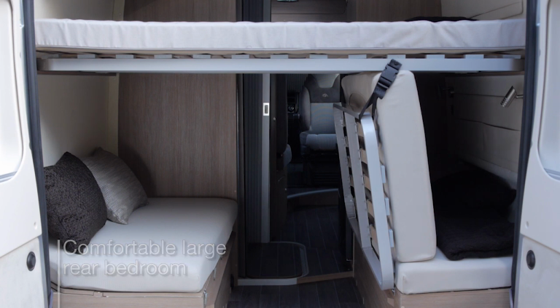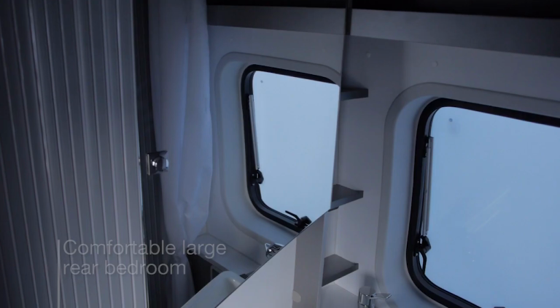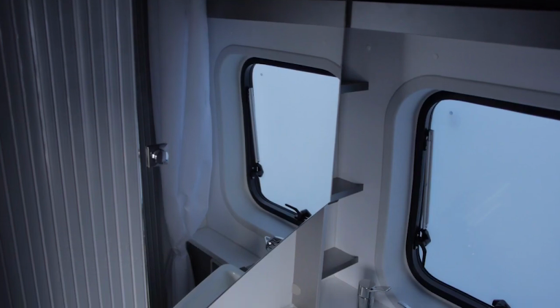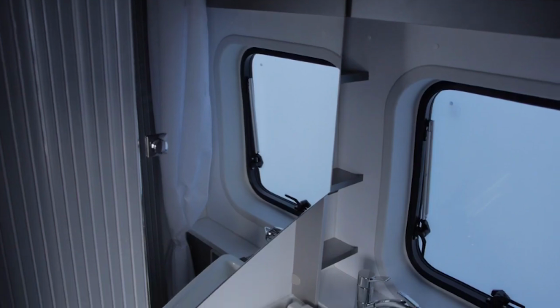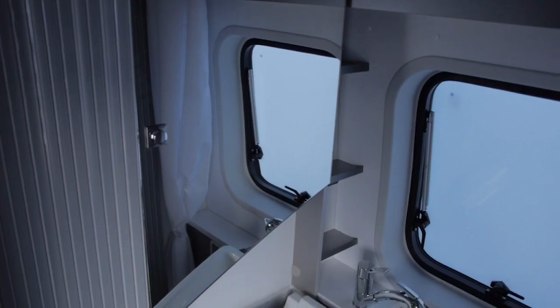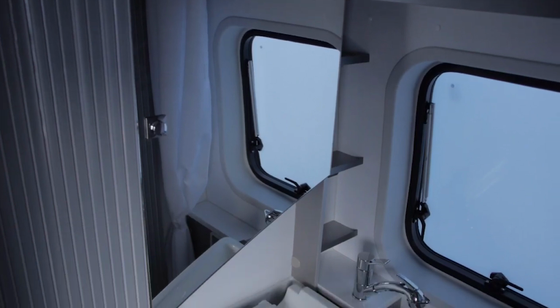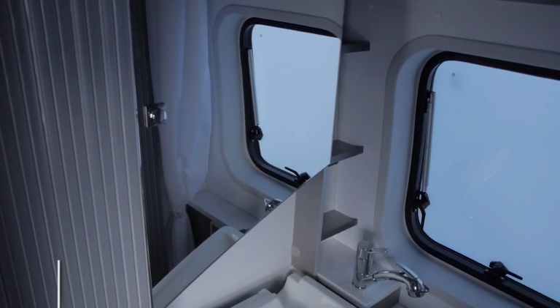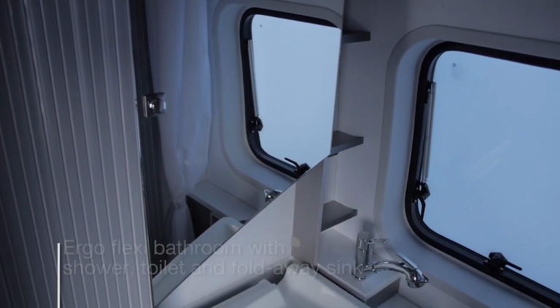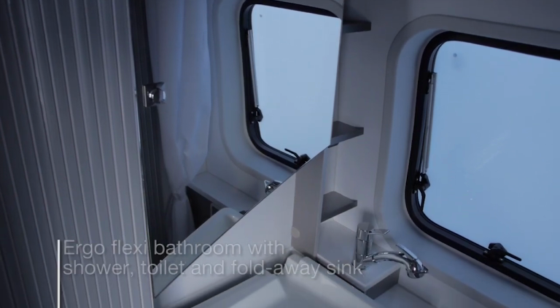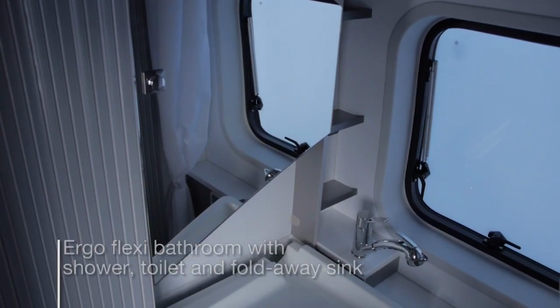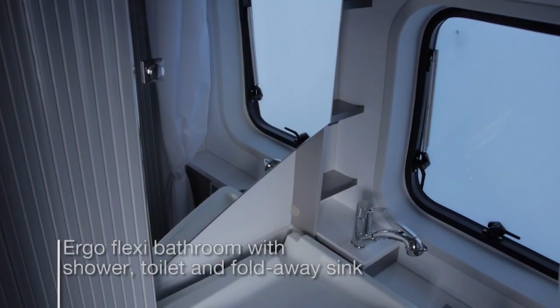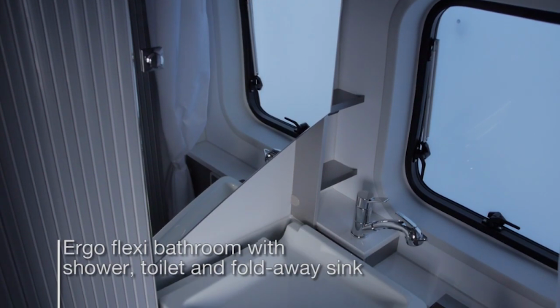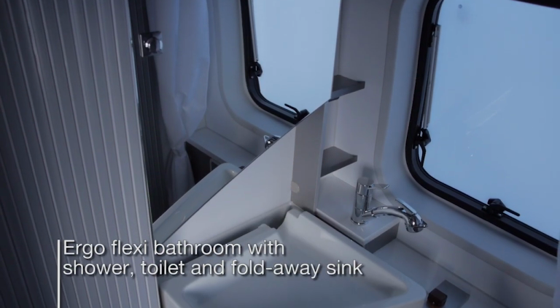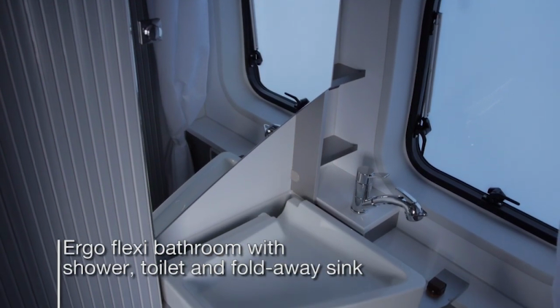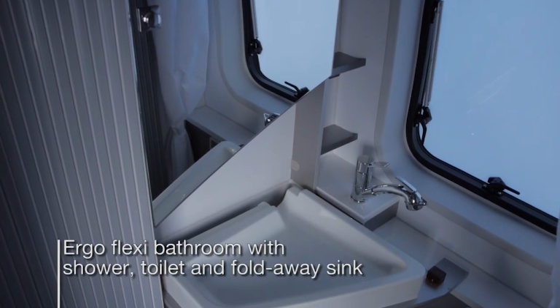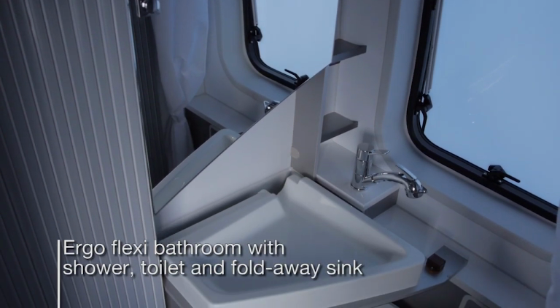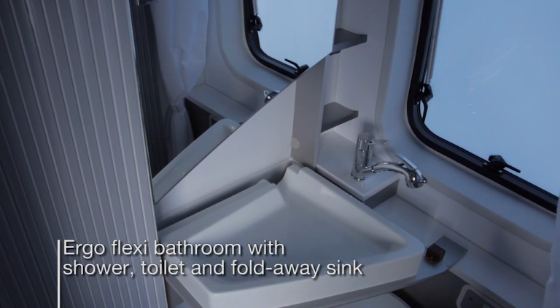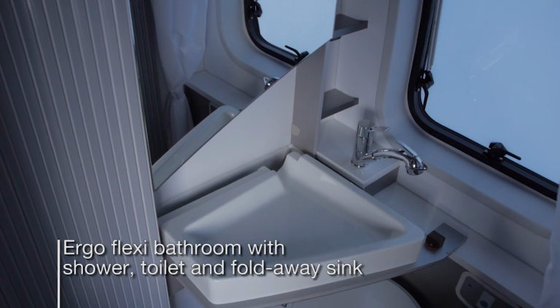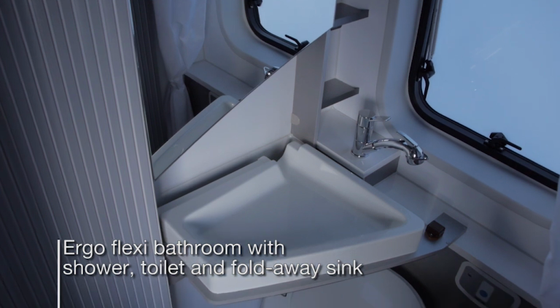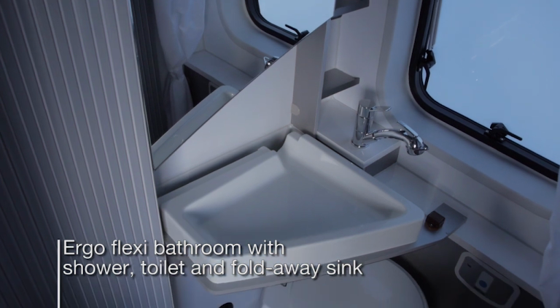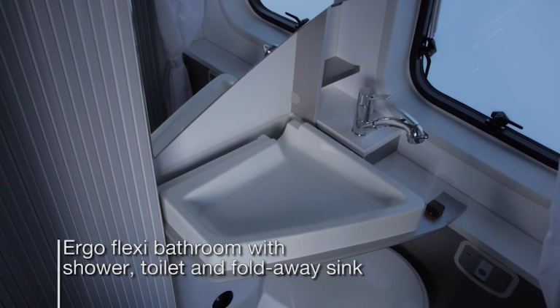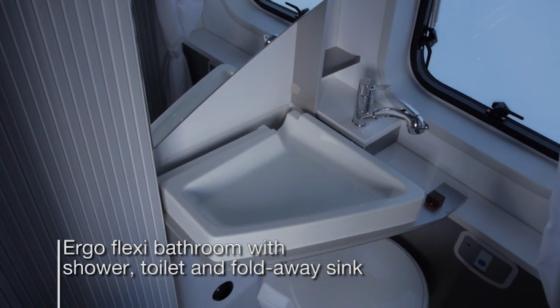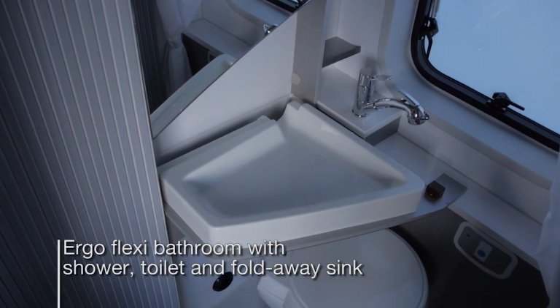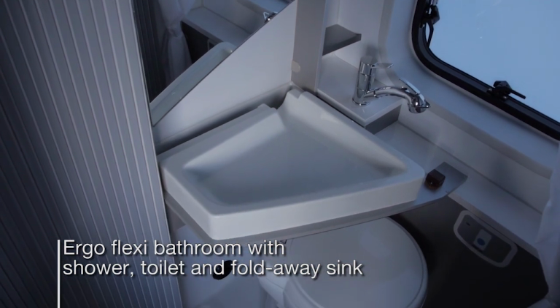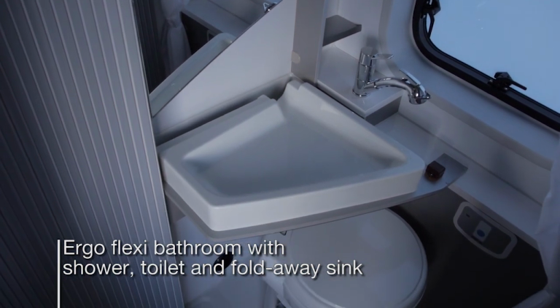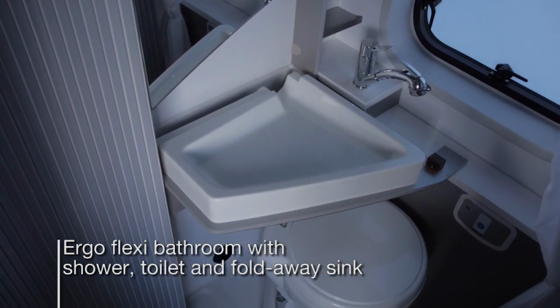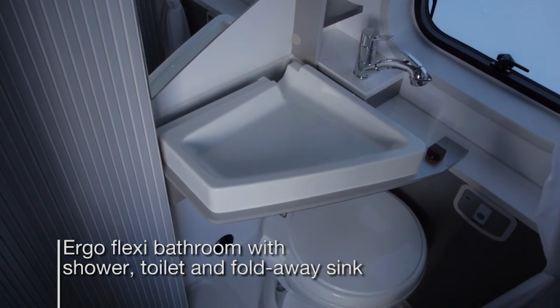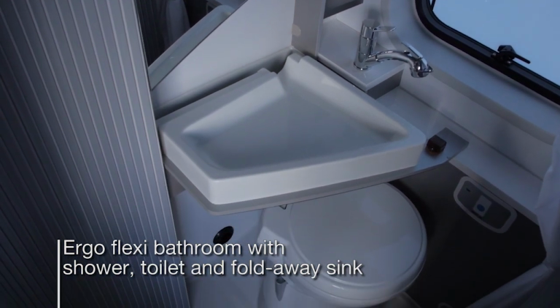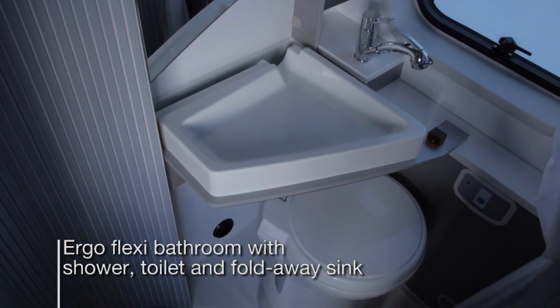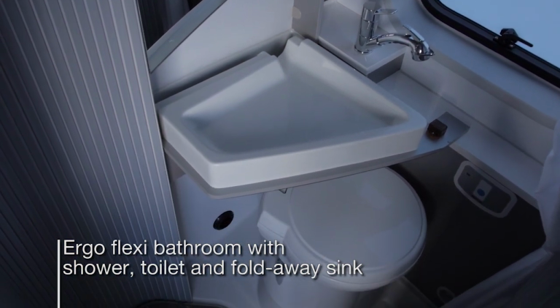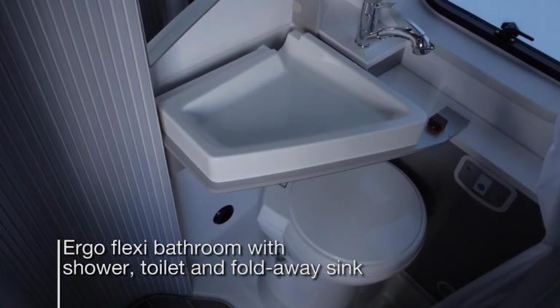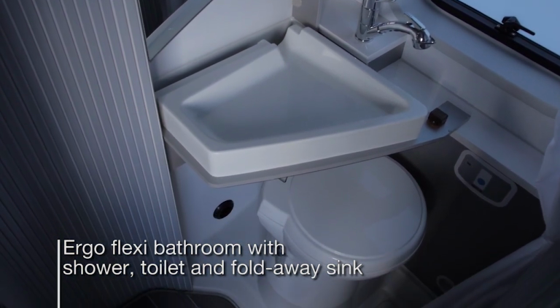The new design ergo flexi bathroom compartment has a shower, toilet and a fold away sink.